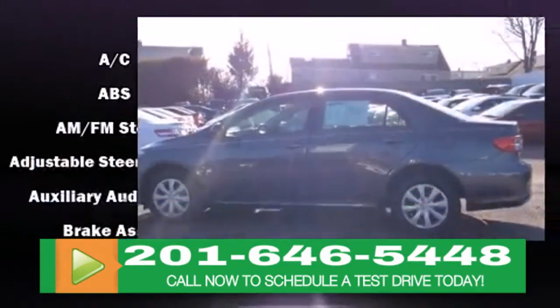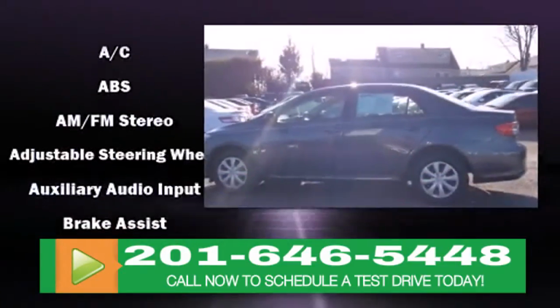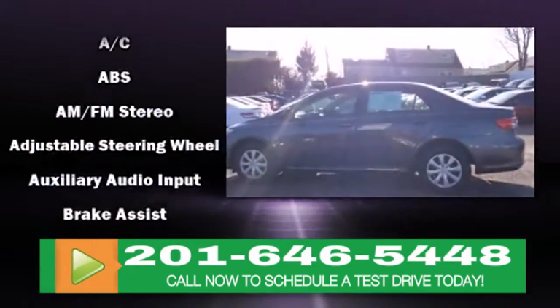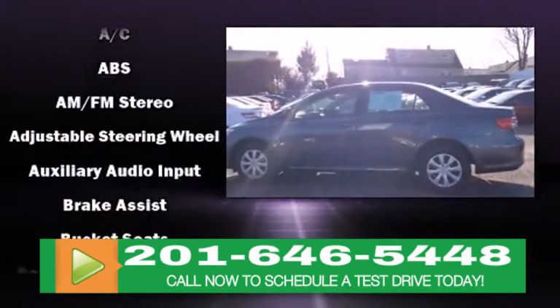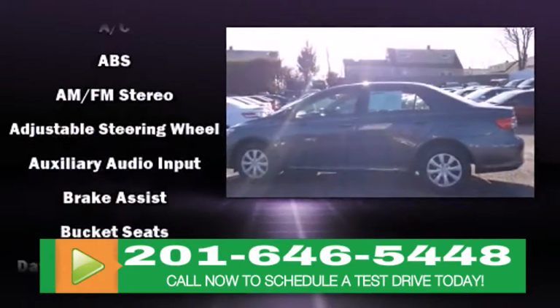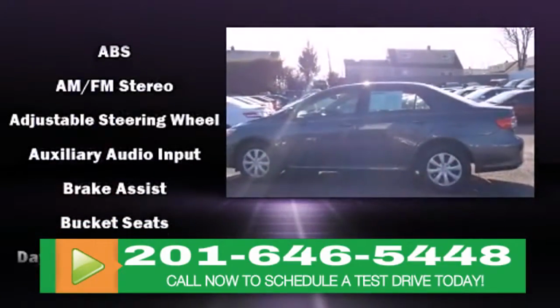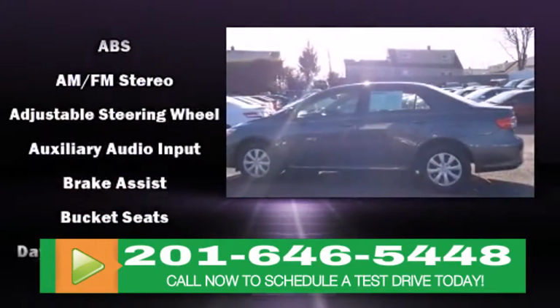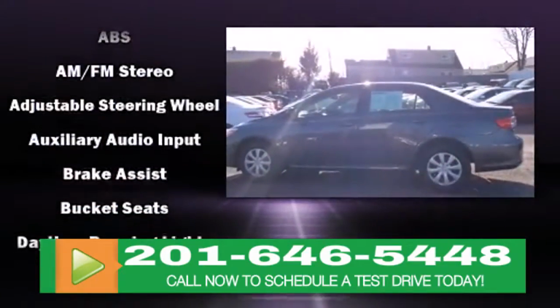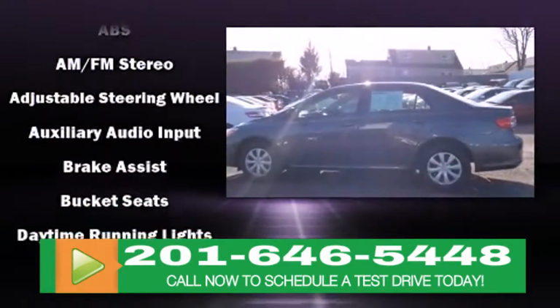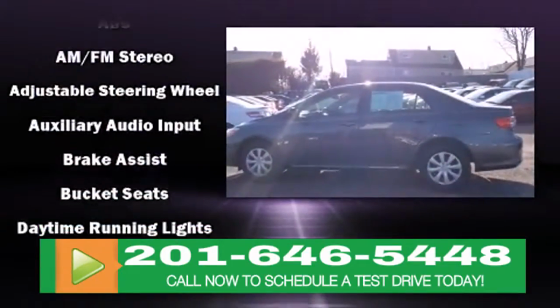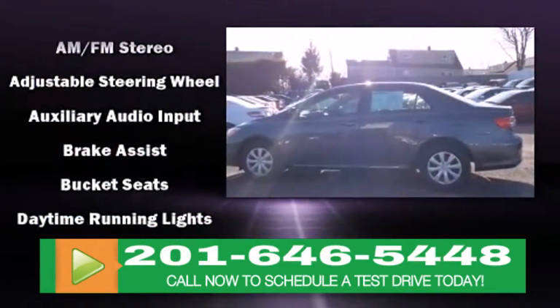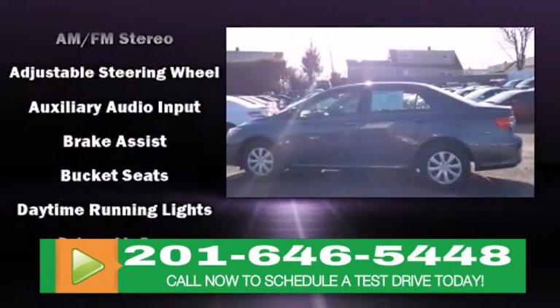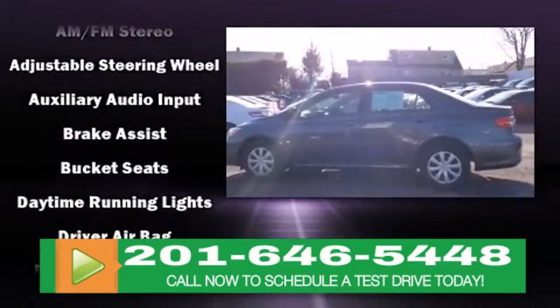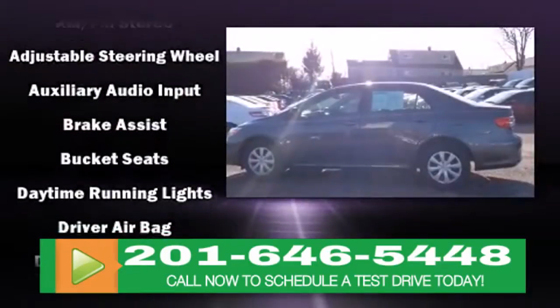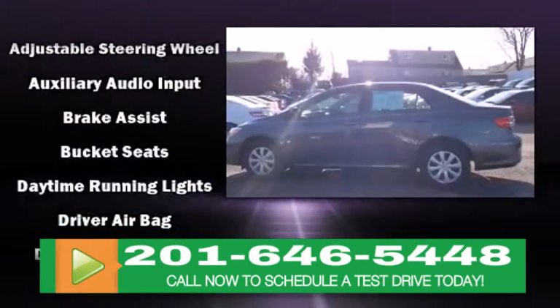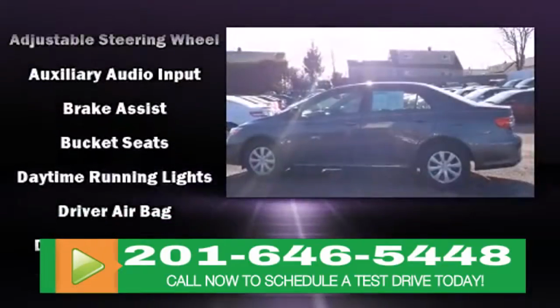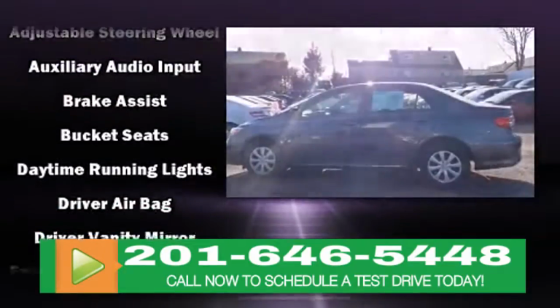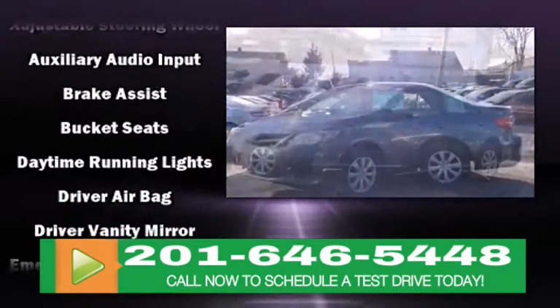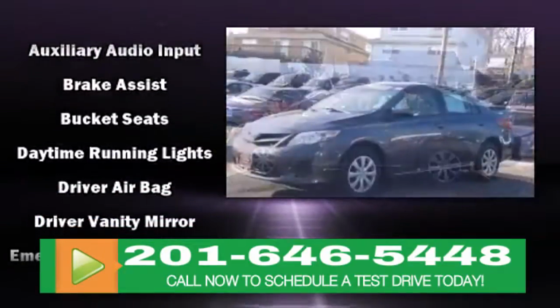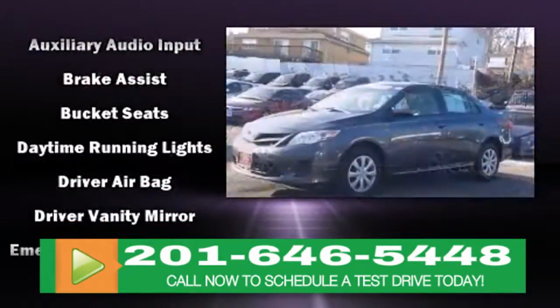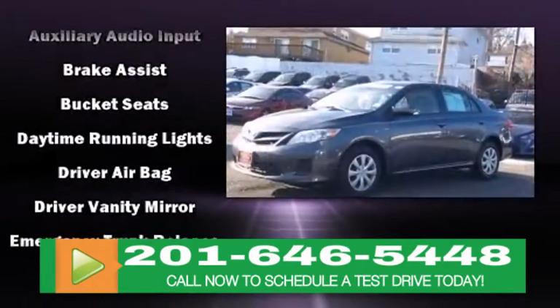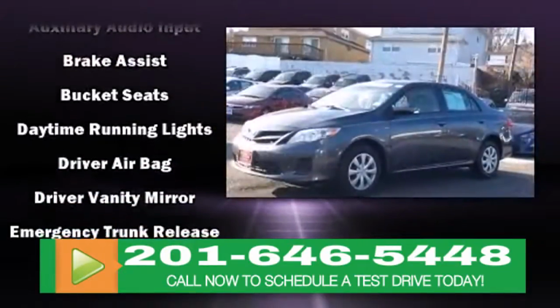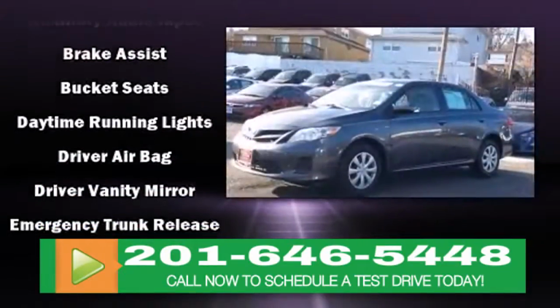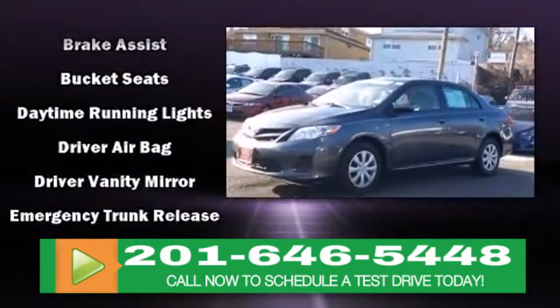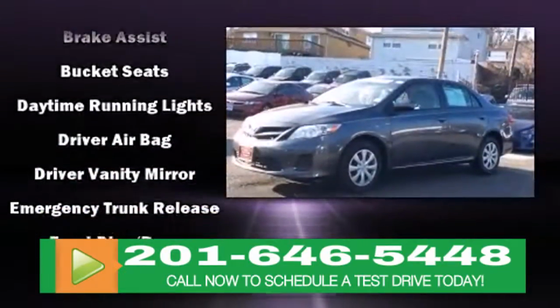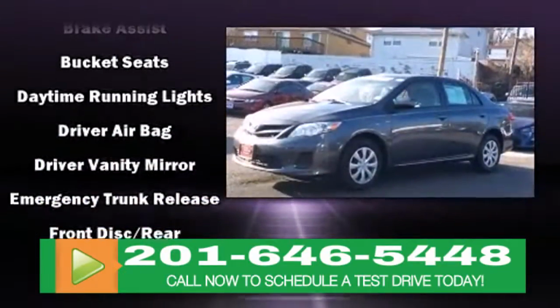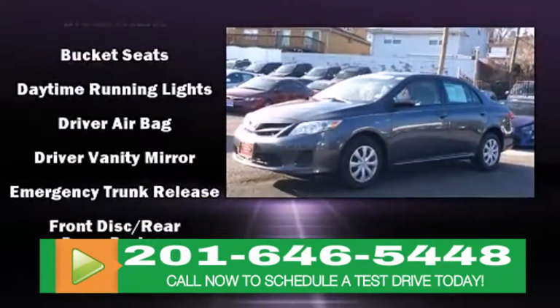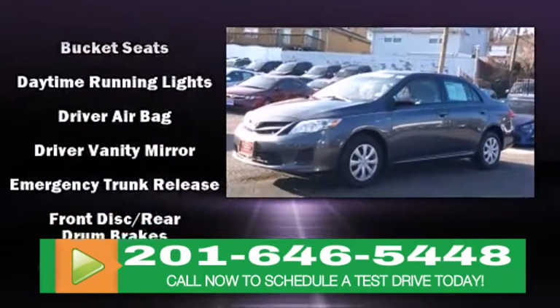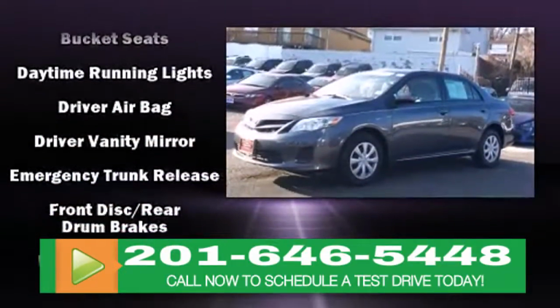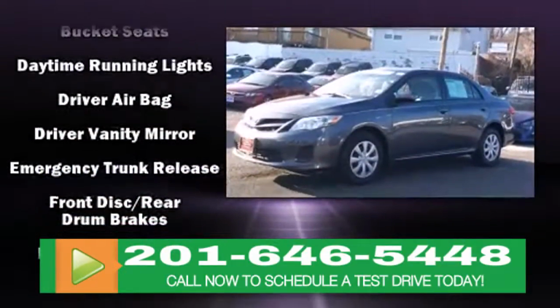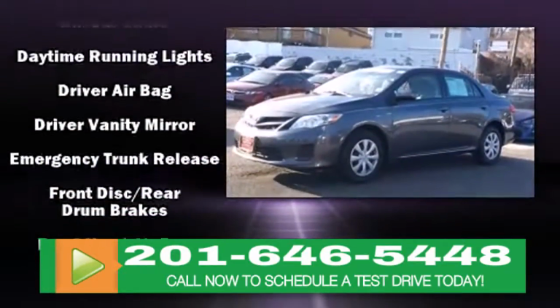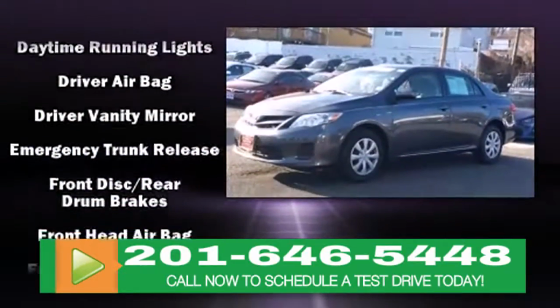Top features include front bucket seats, a tachometer, a trip computer and more.